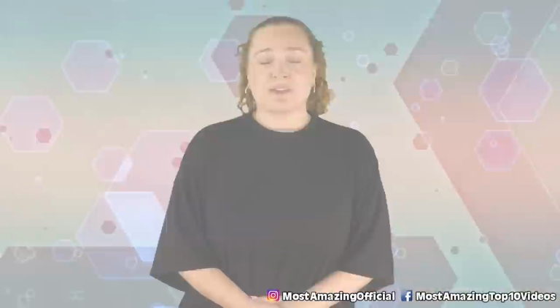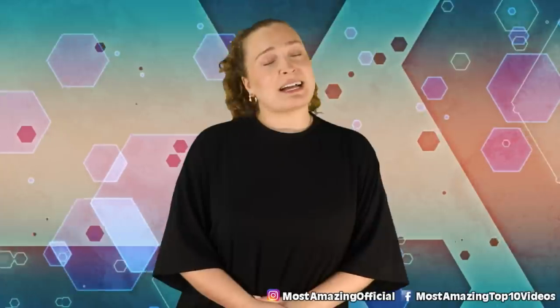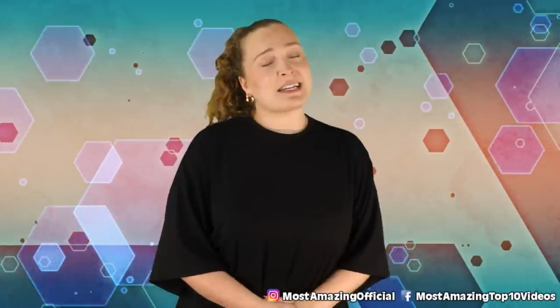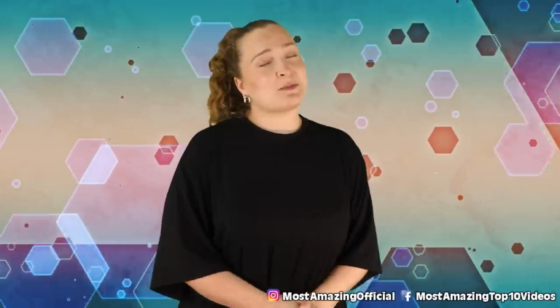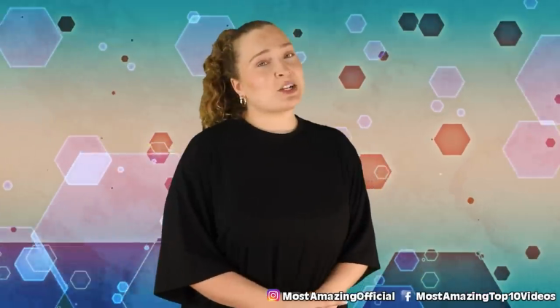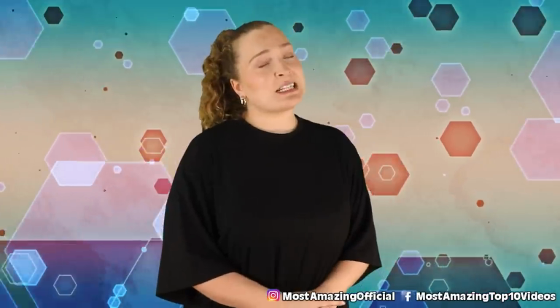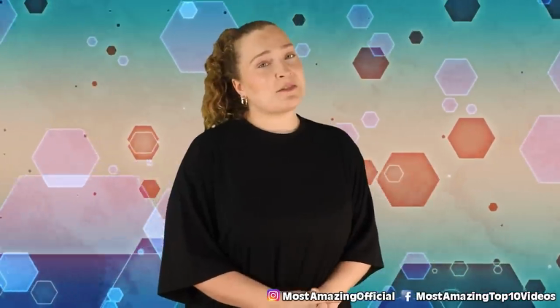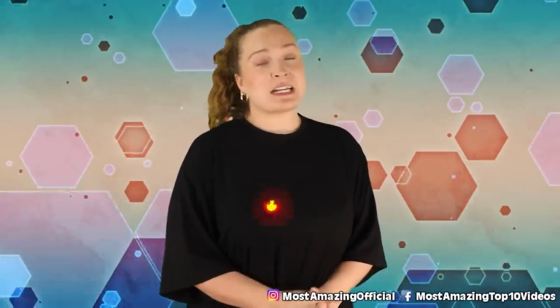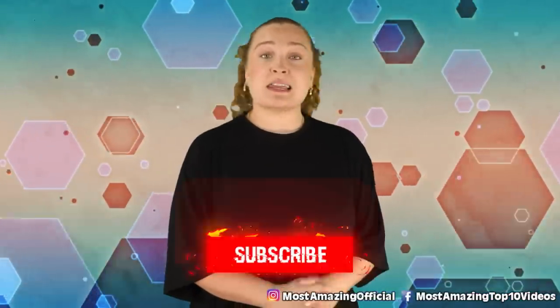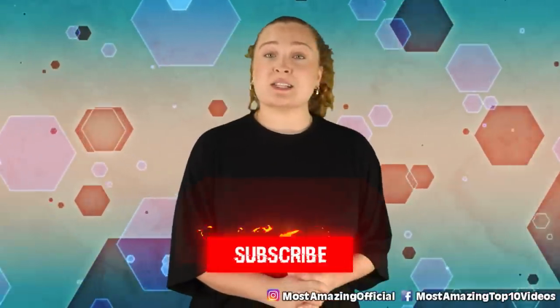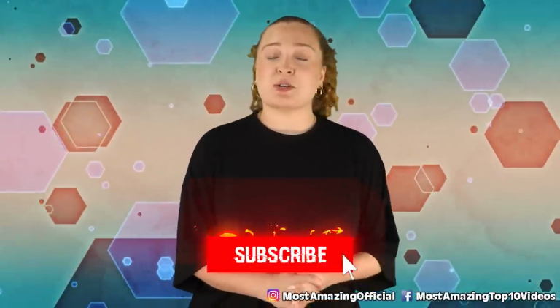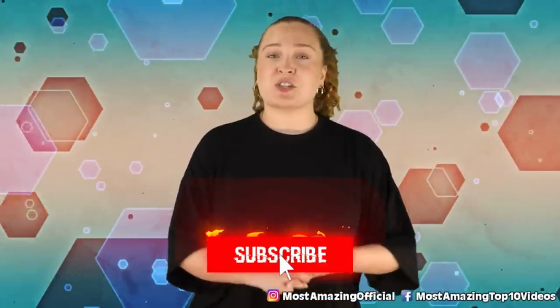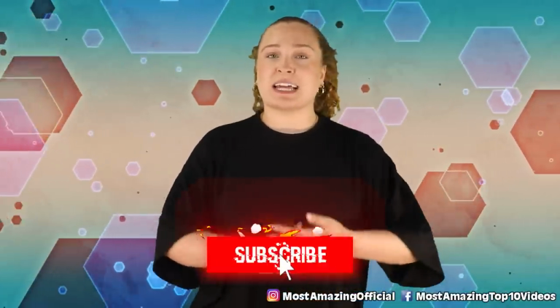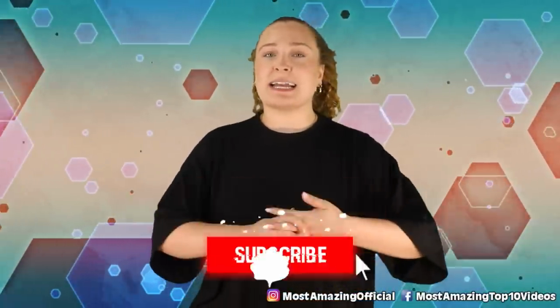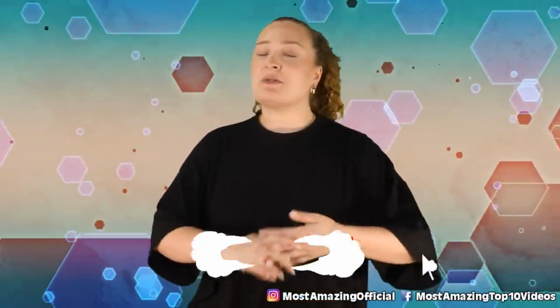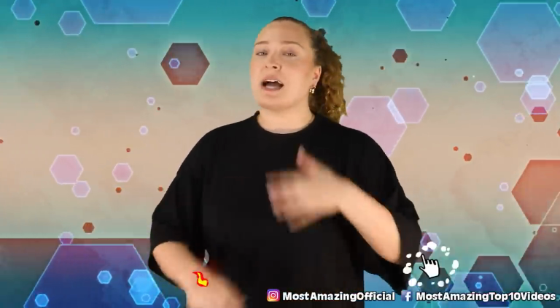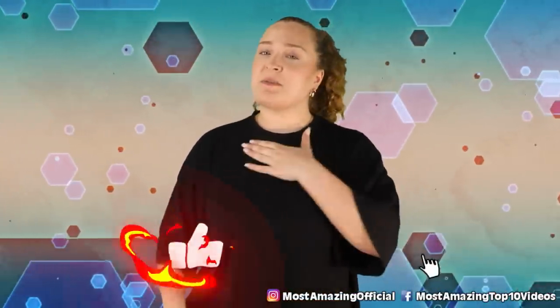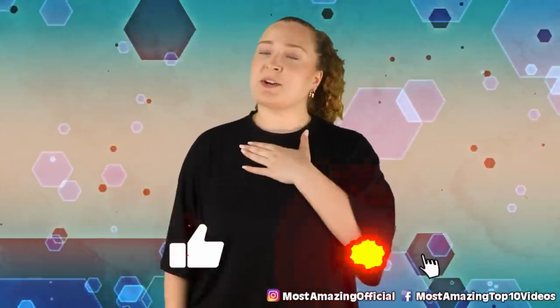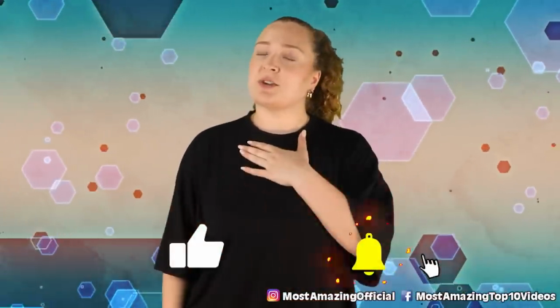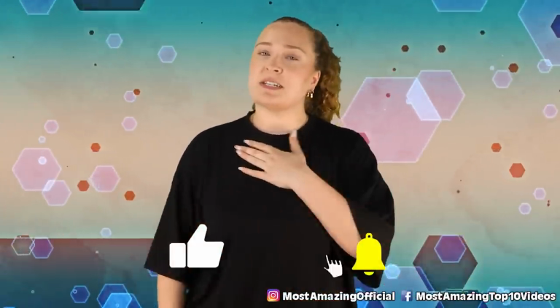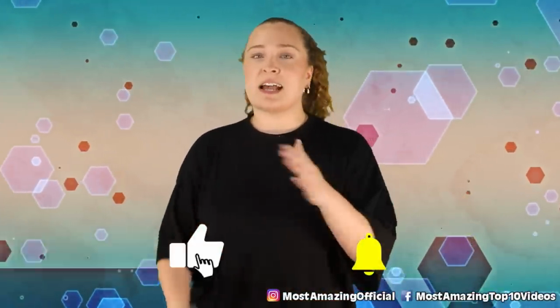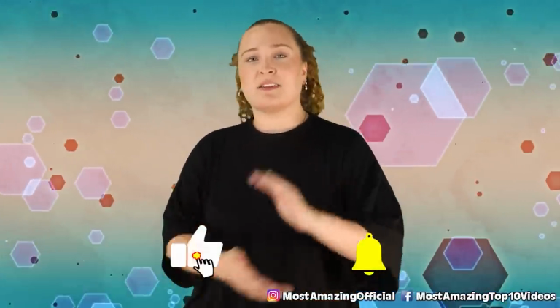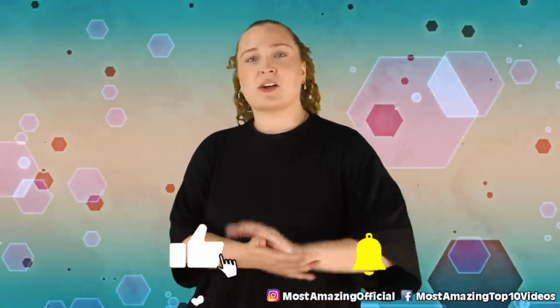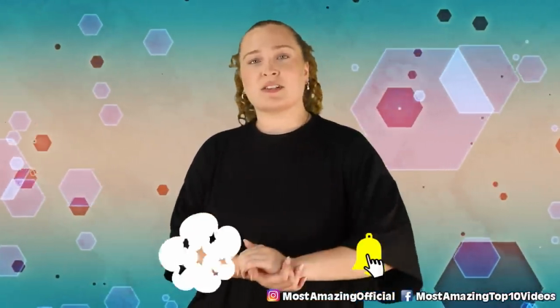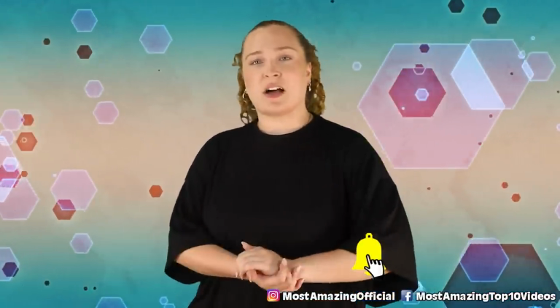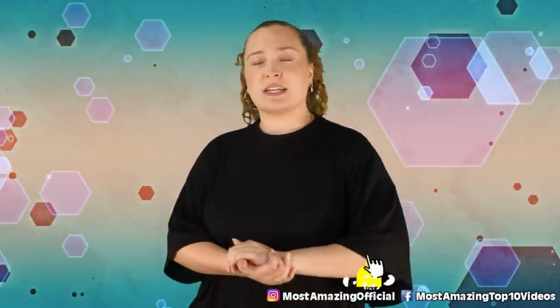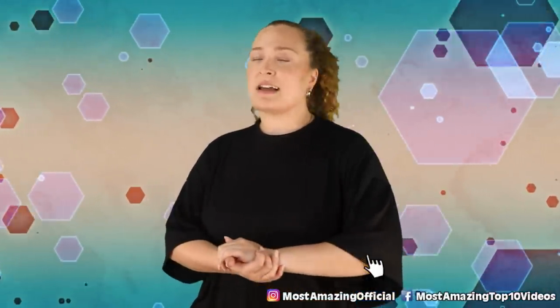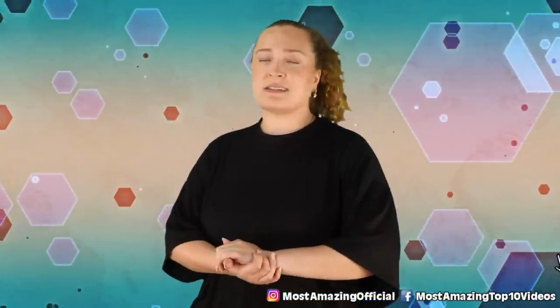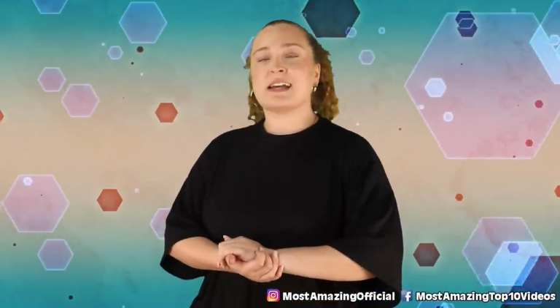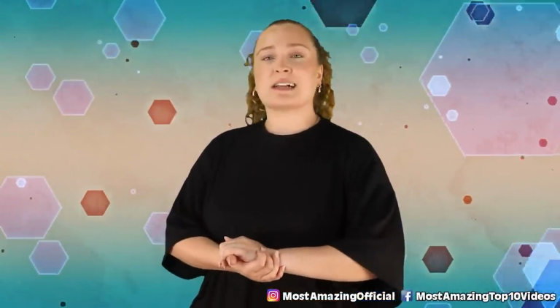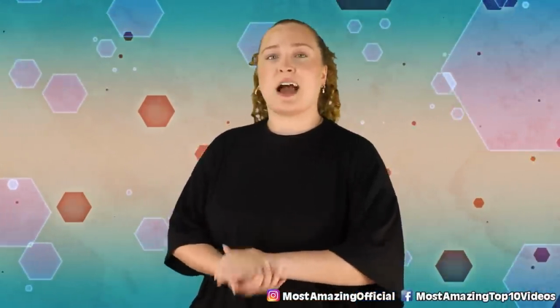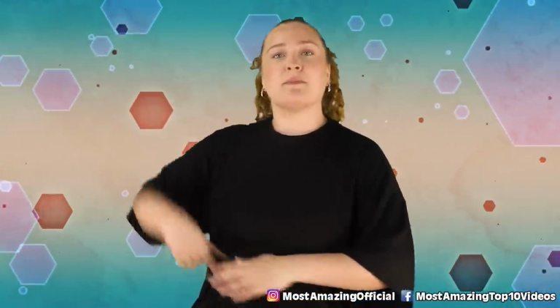Alright guys, that has been our list for today. Thanks so much for checking it out. I've been your host today, Olivia Kozulowski, and I'll see you next time.